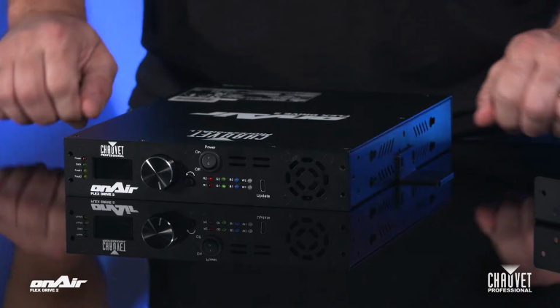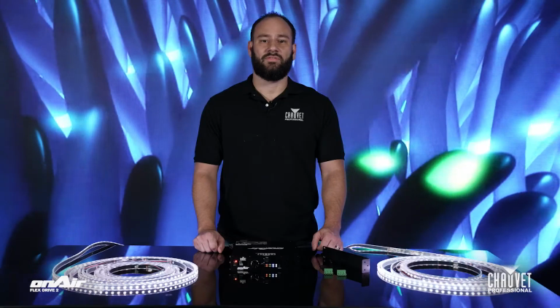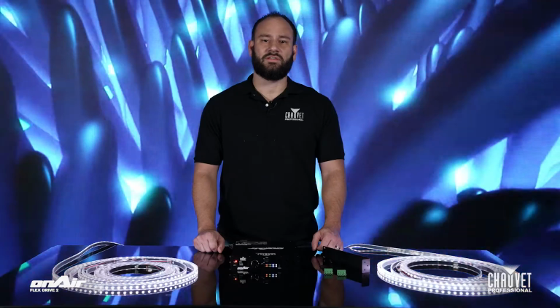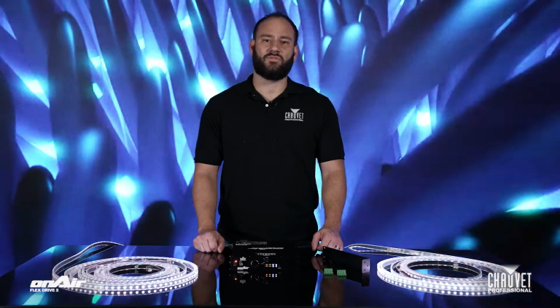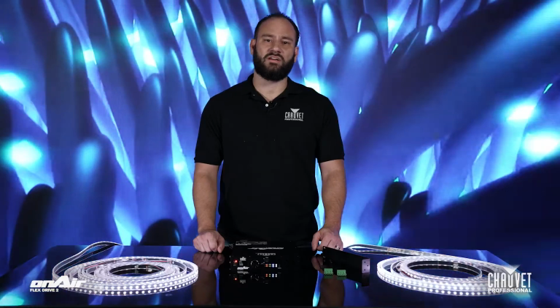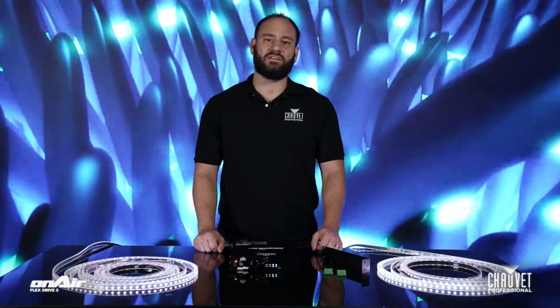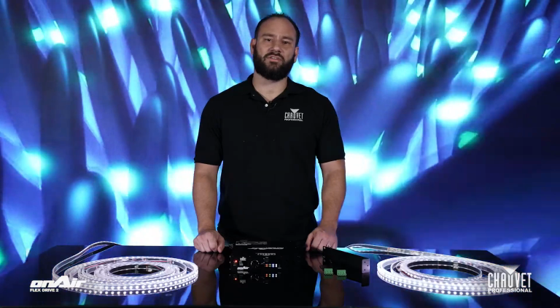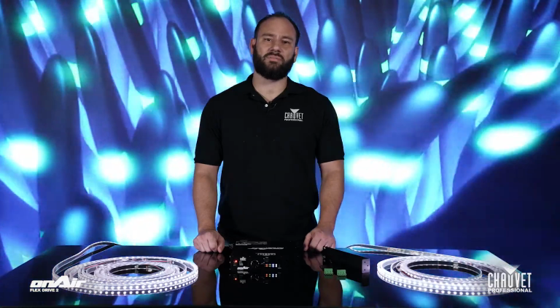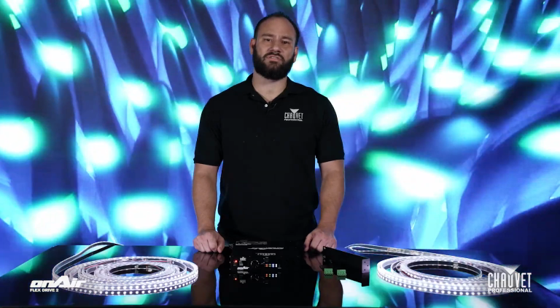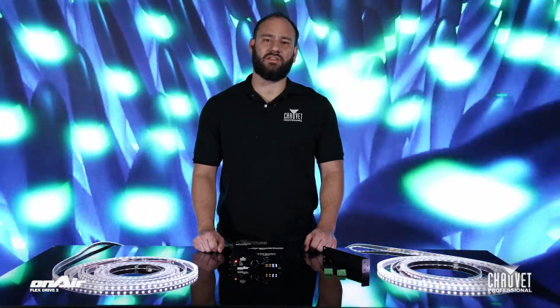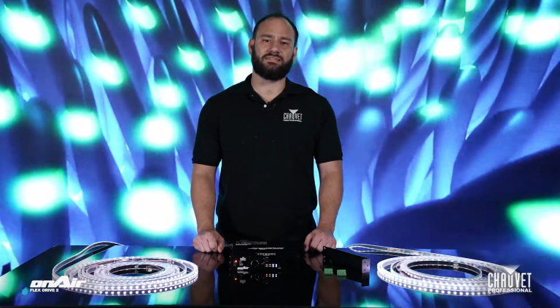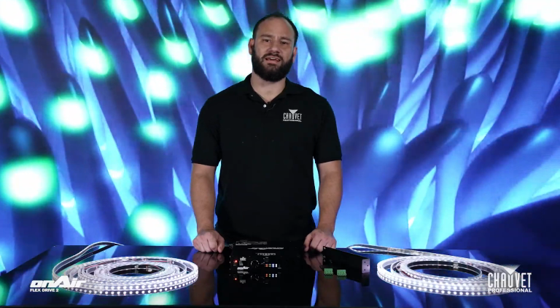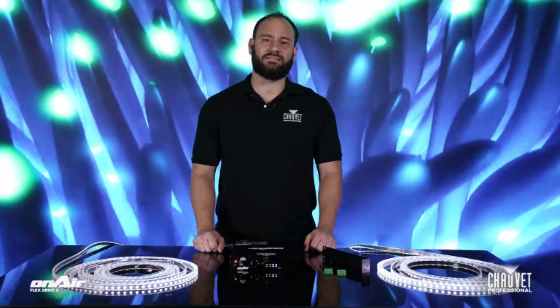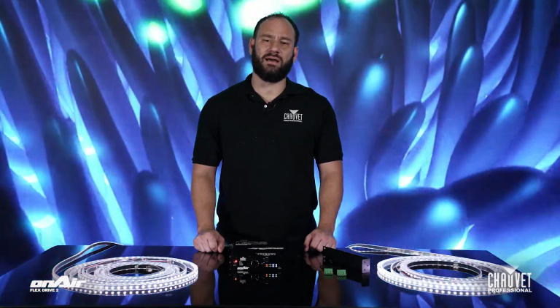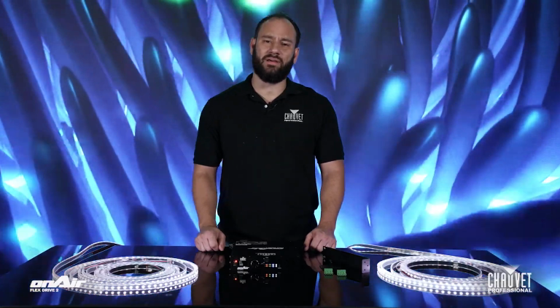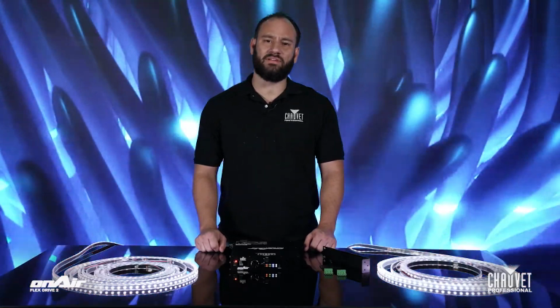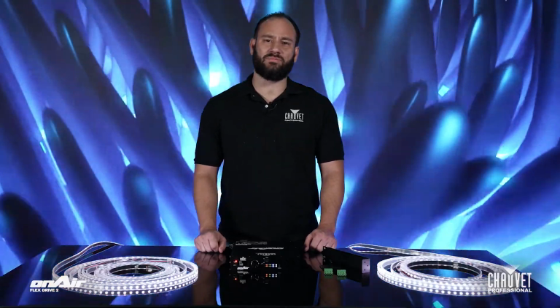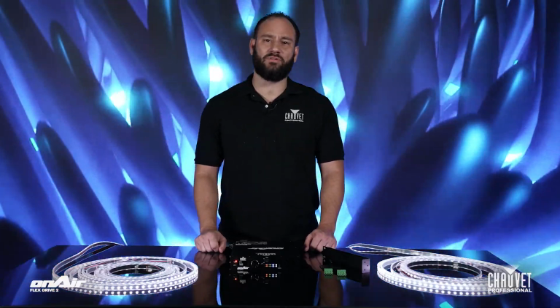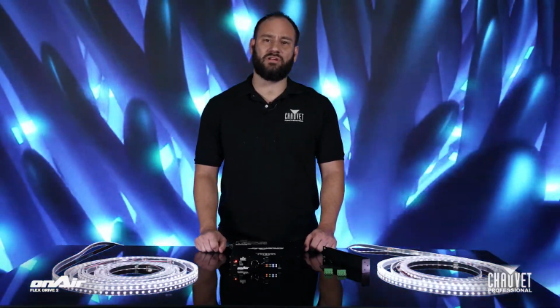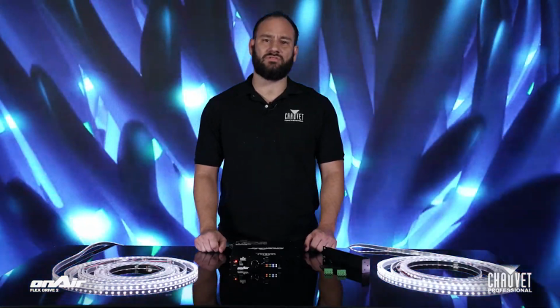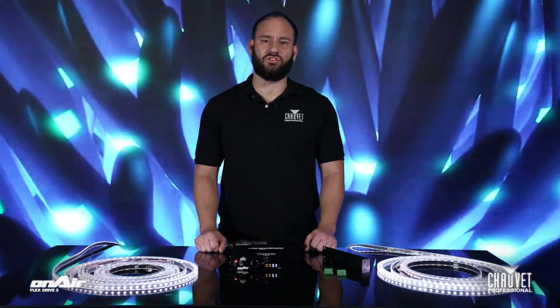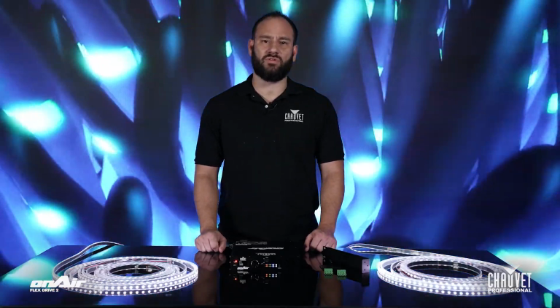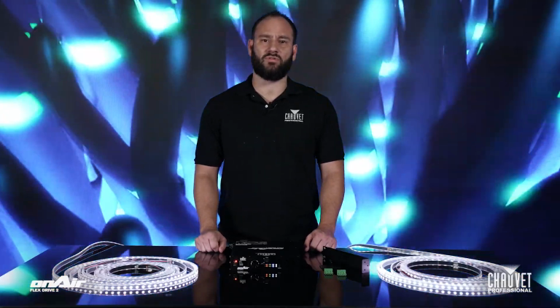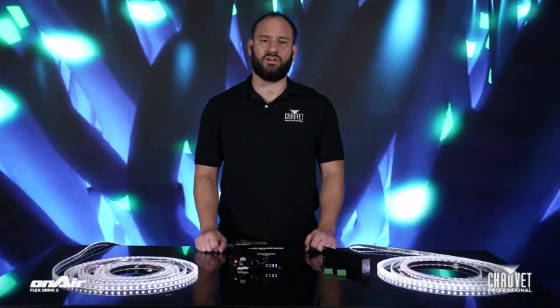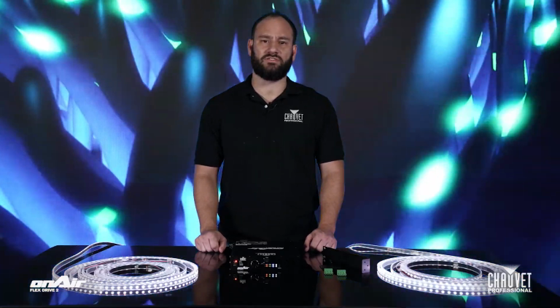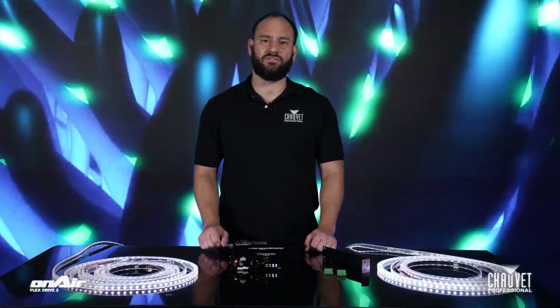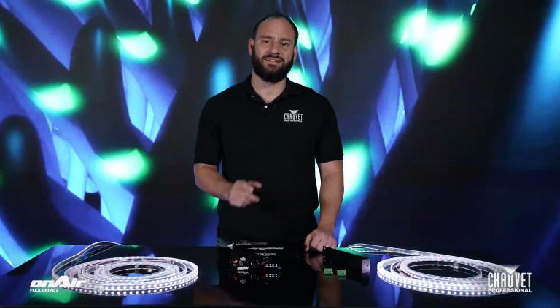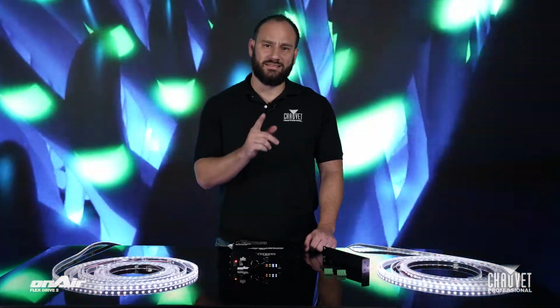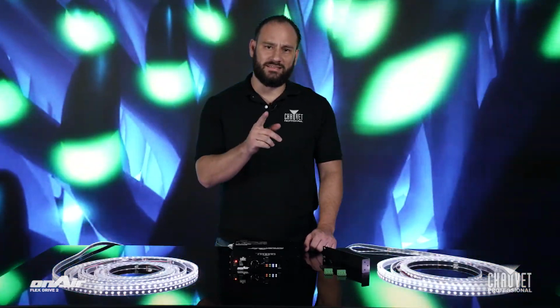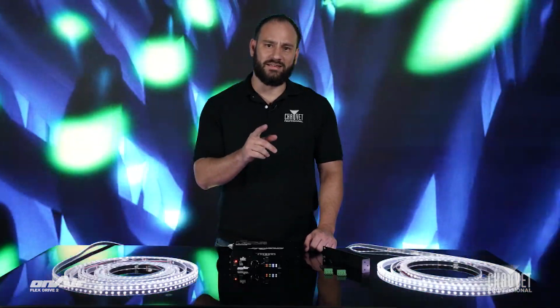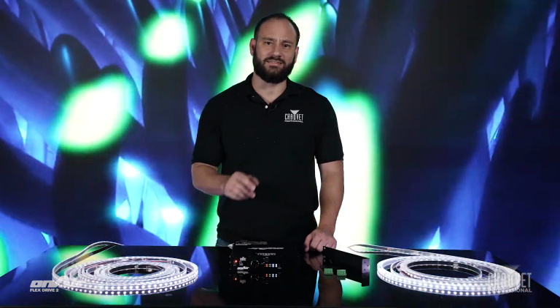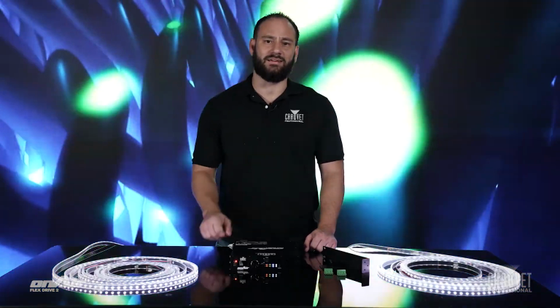Thanks for watching another episode of Light Snacks. I'm Anthony Ciappone with Shure Professional. See you next time.